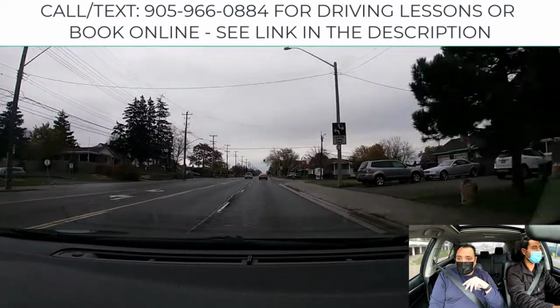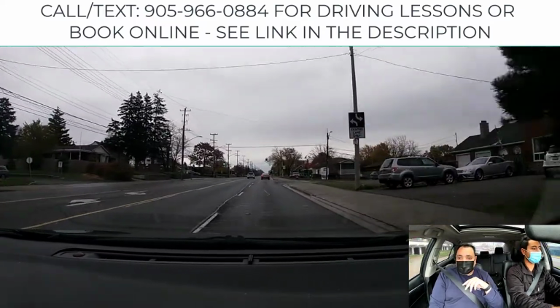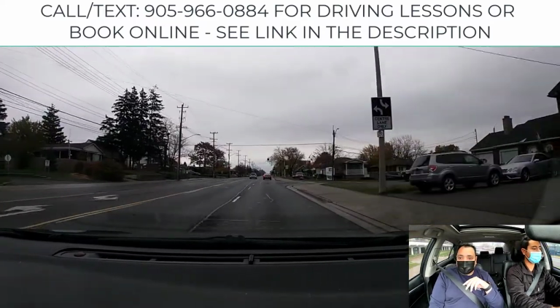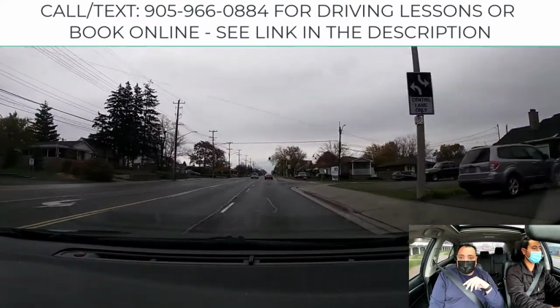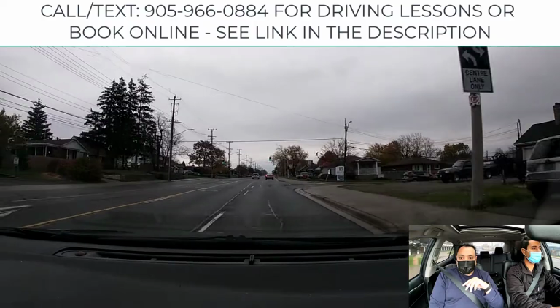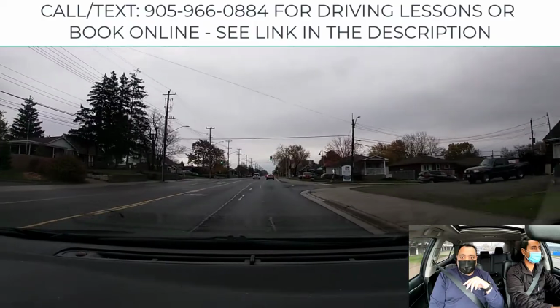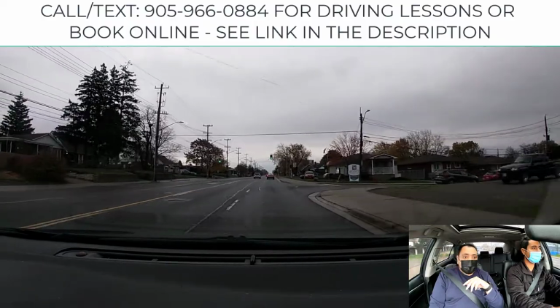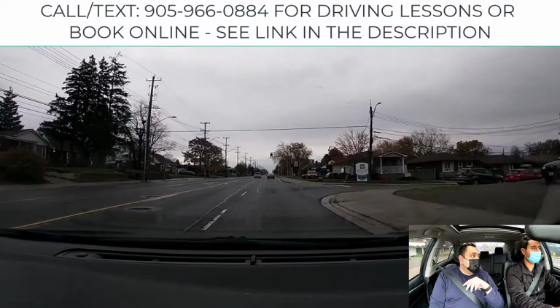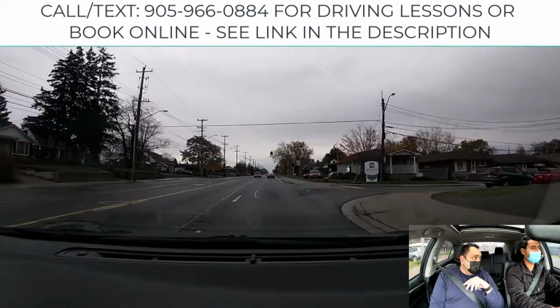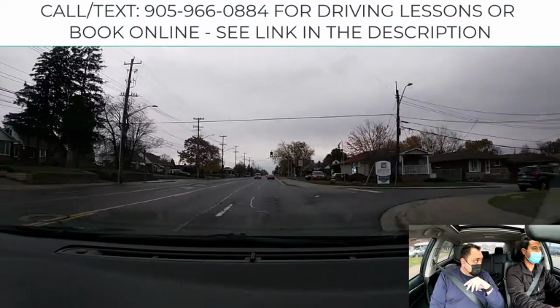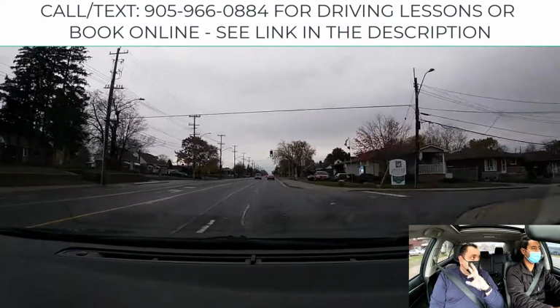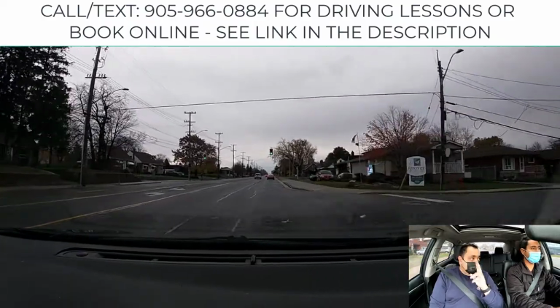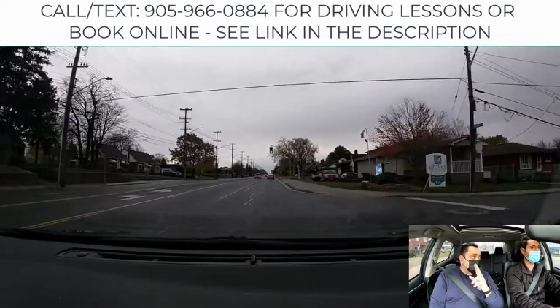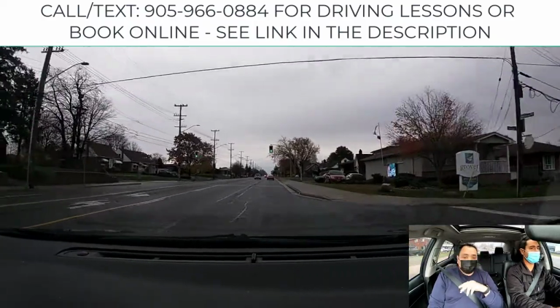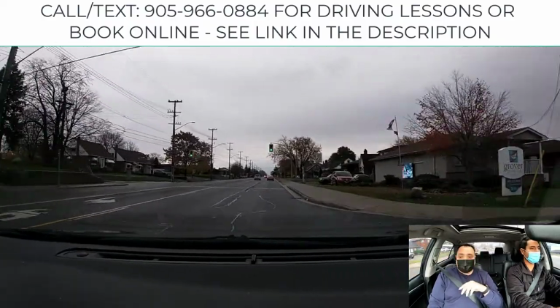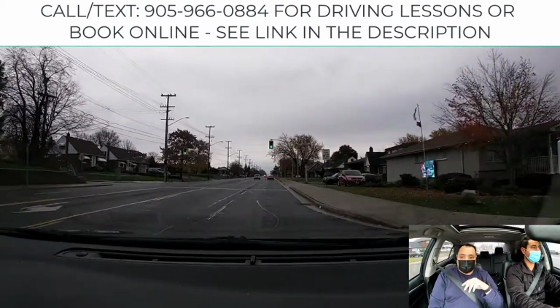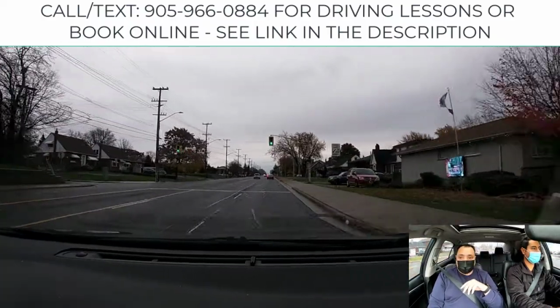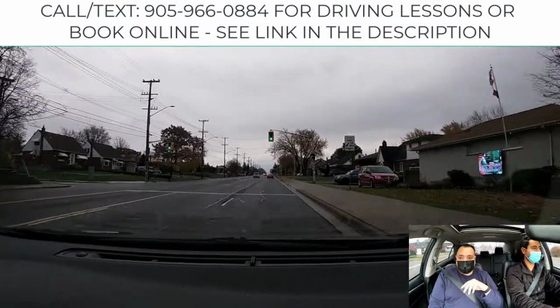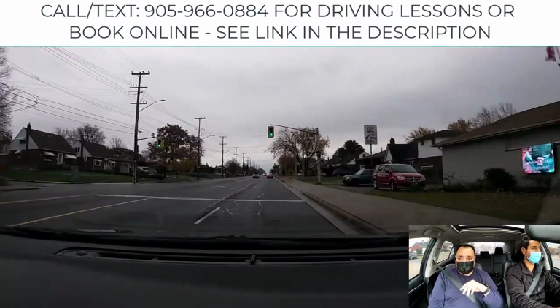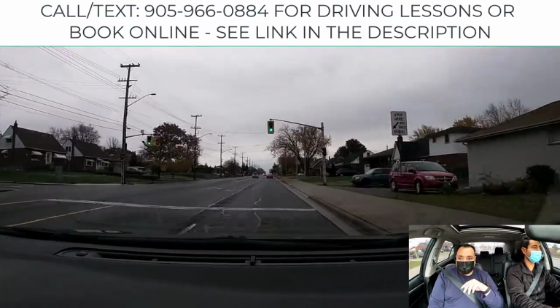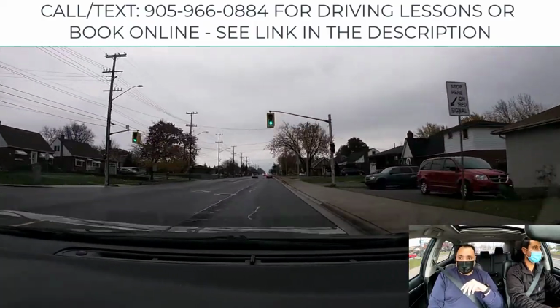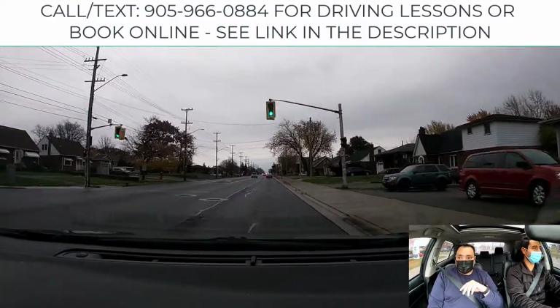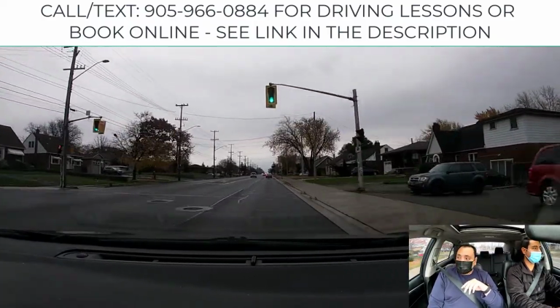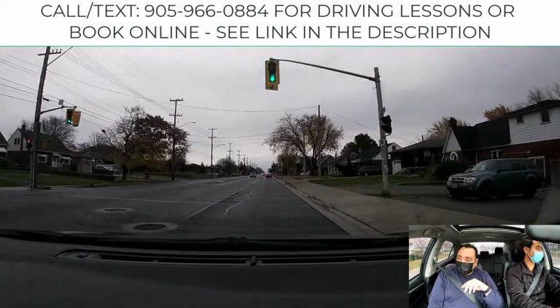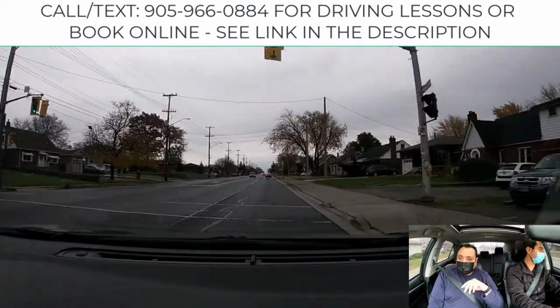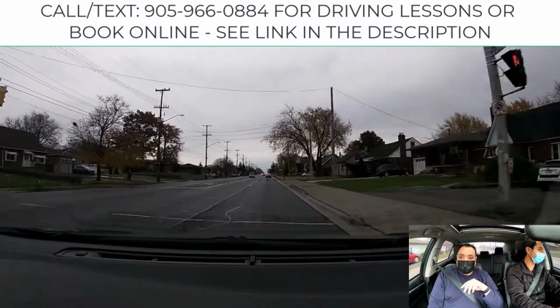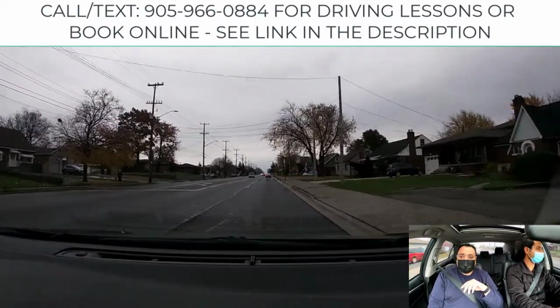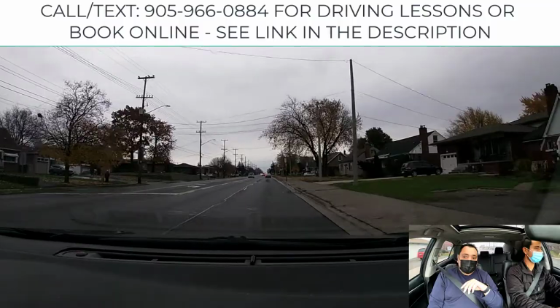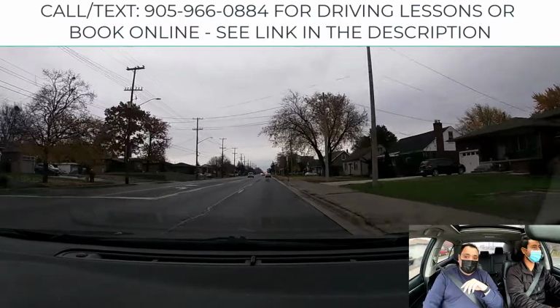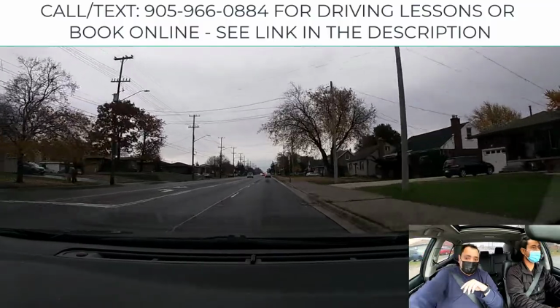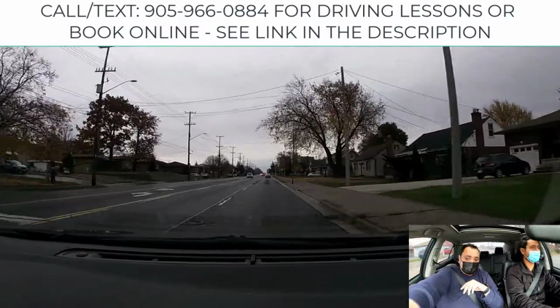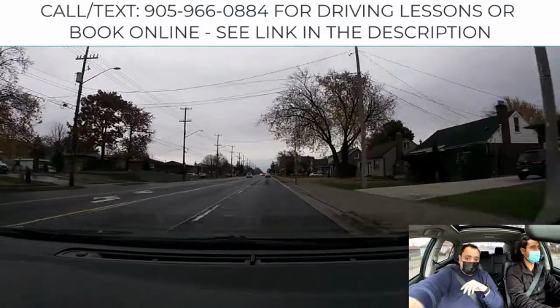Good. We're going to try another left turn.